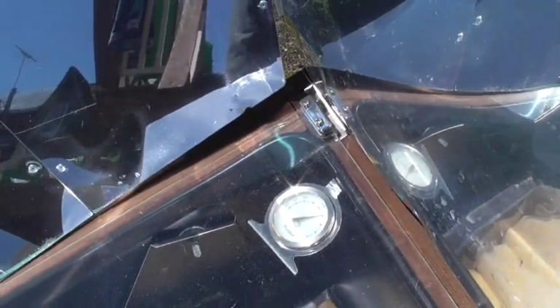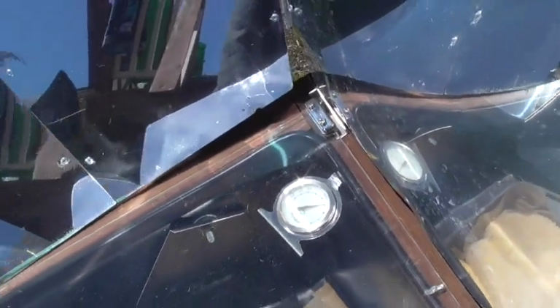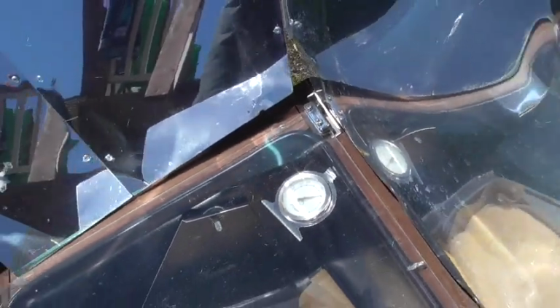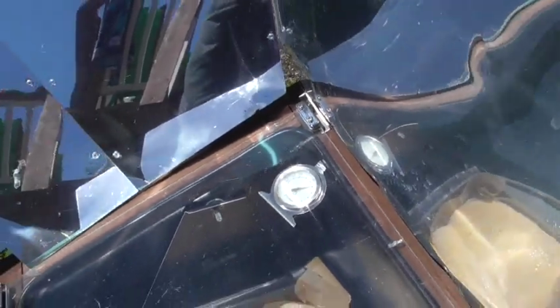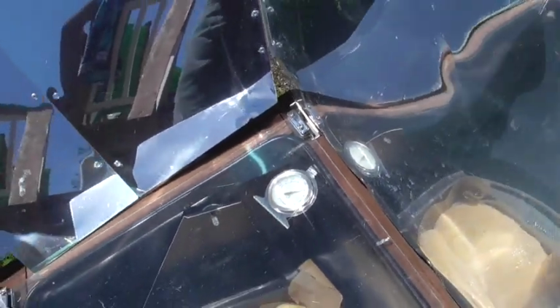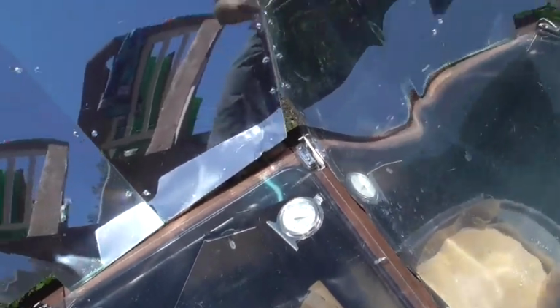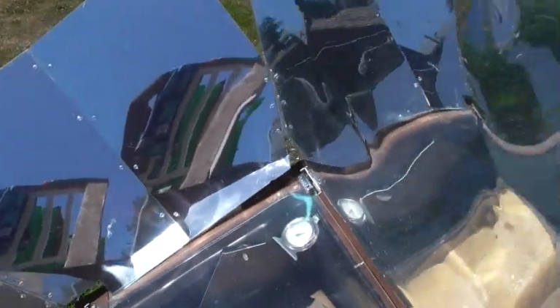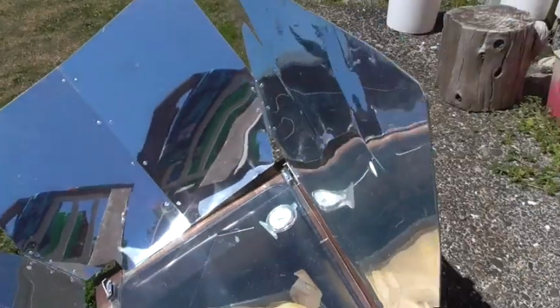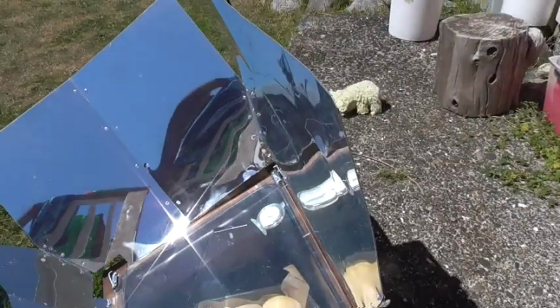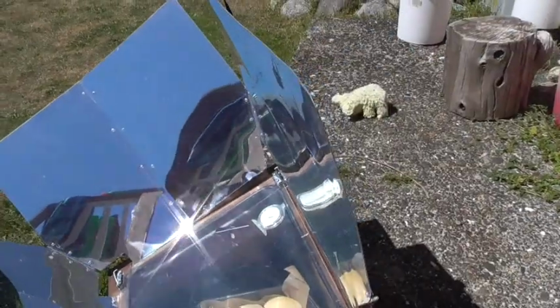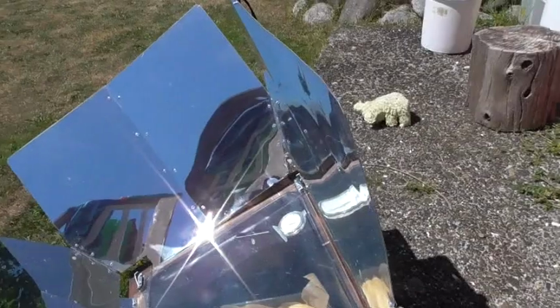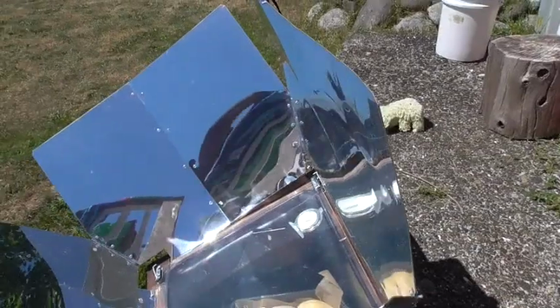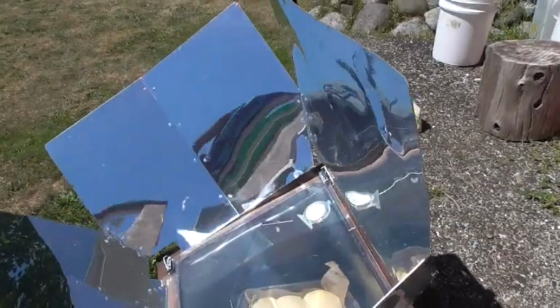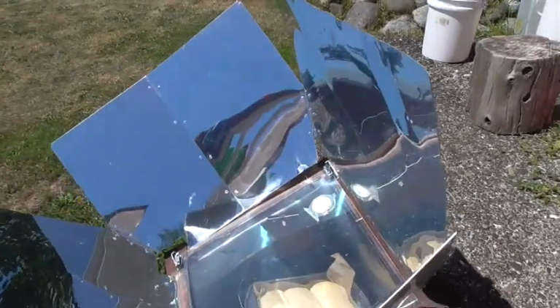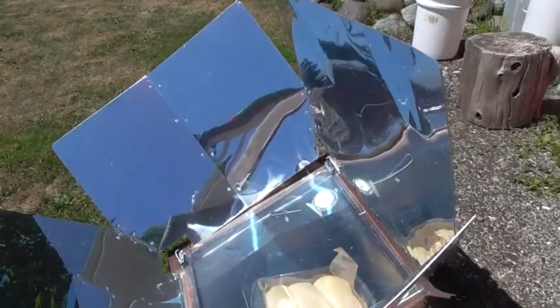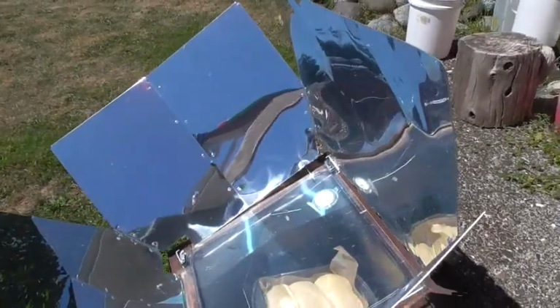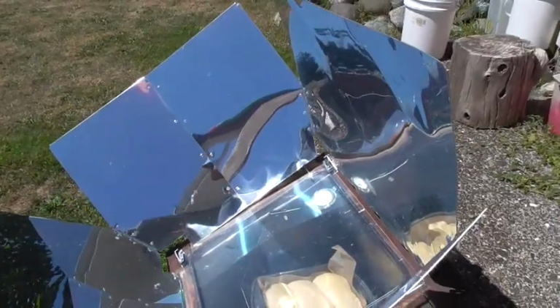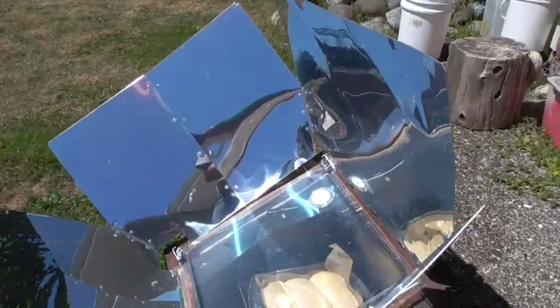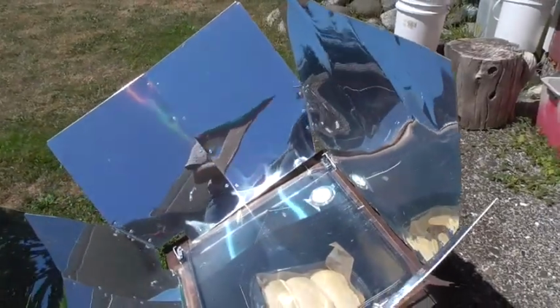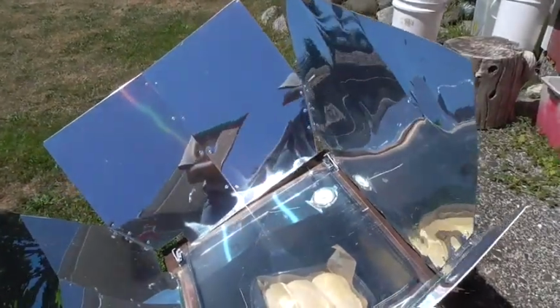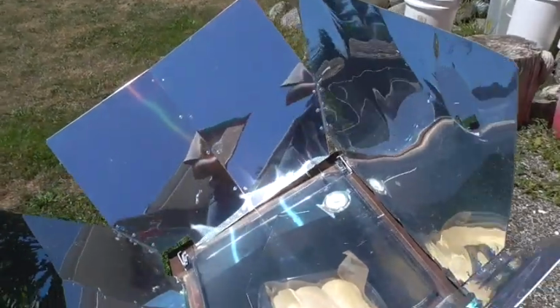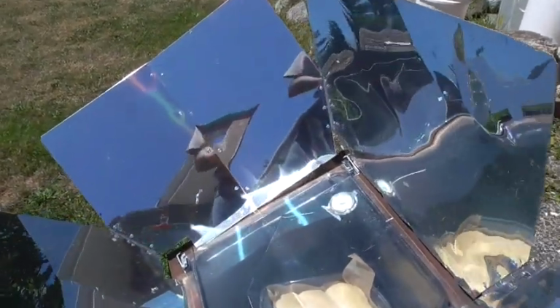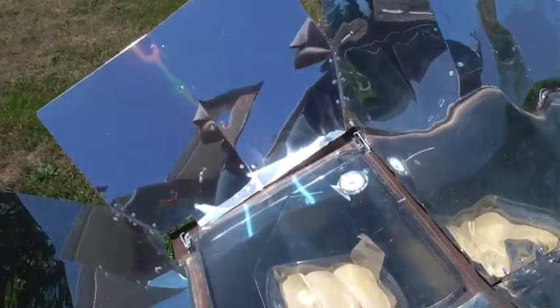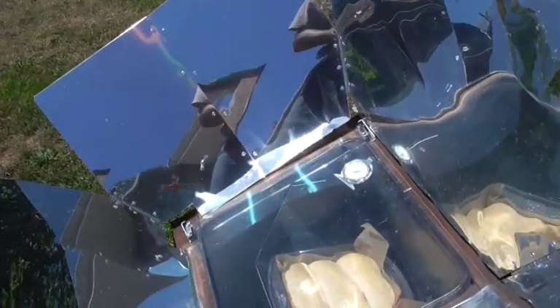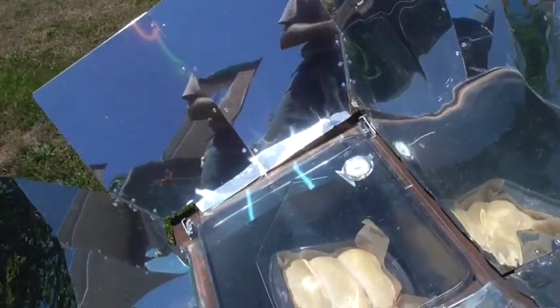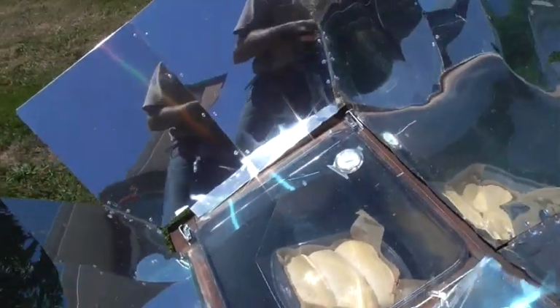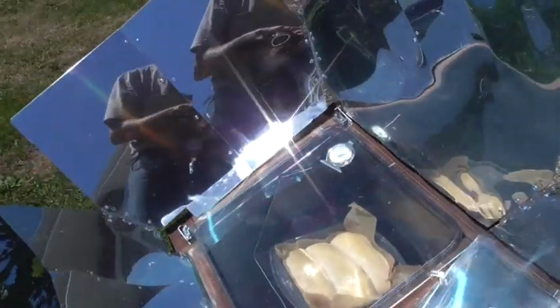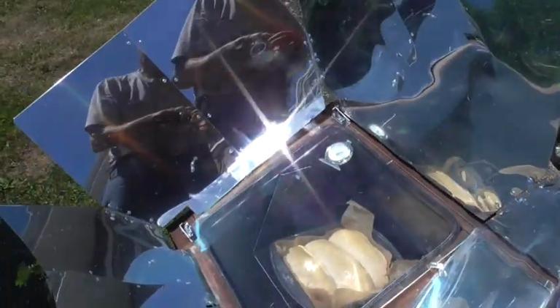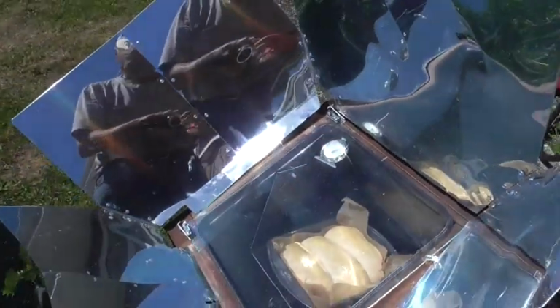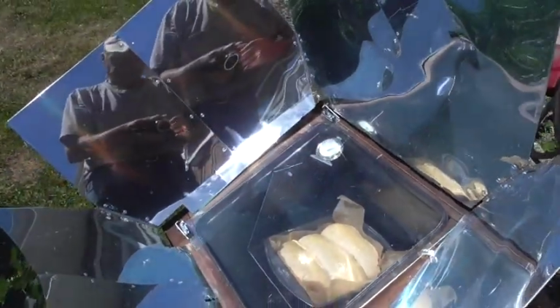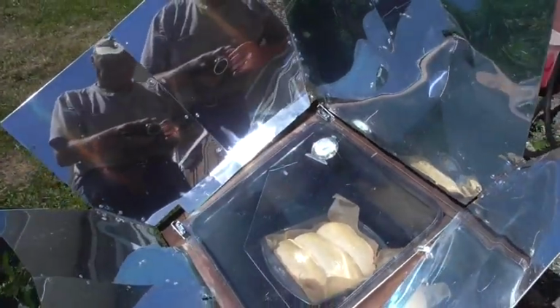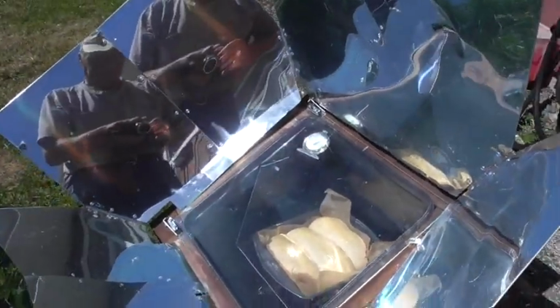It dropped 10 degrees to 350 degrees. That bread will be done in 20 minutes. See you back in a bit.